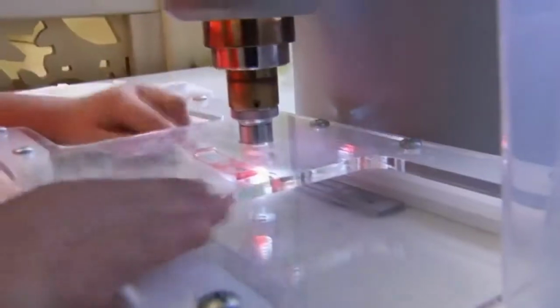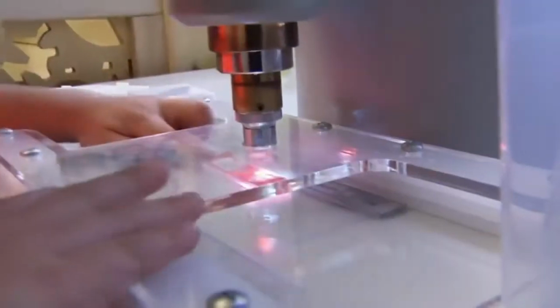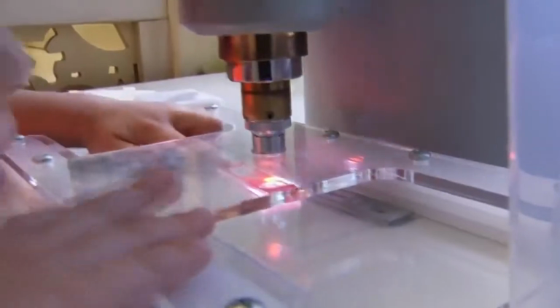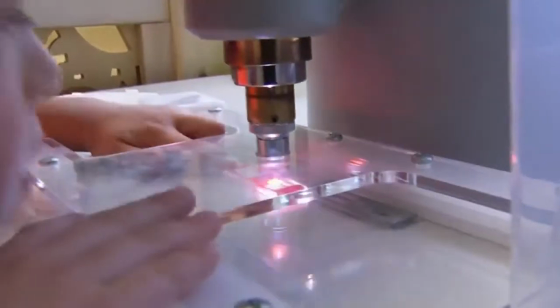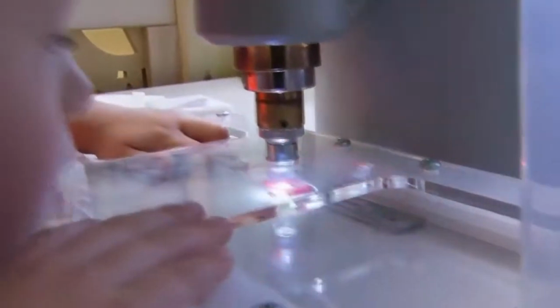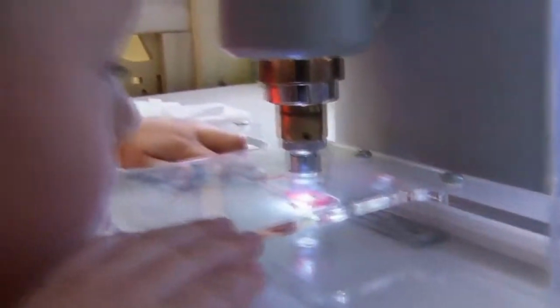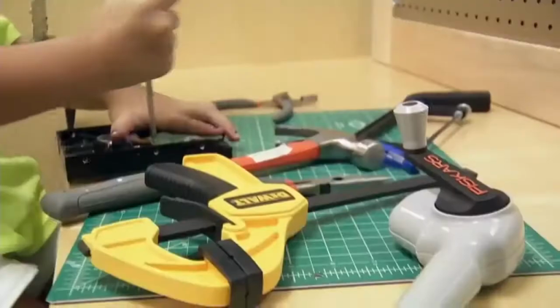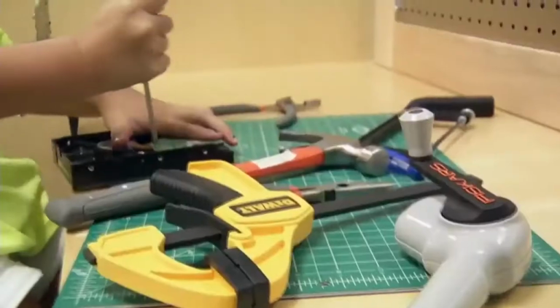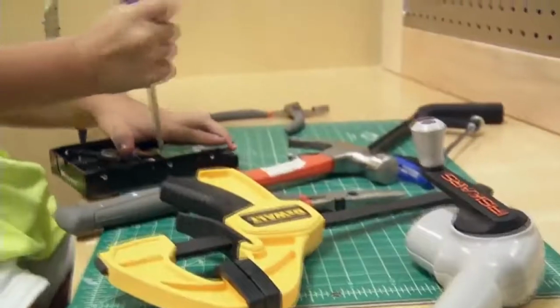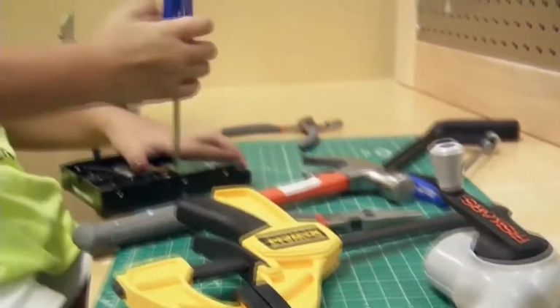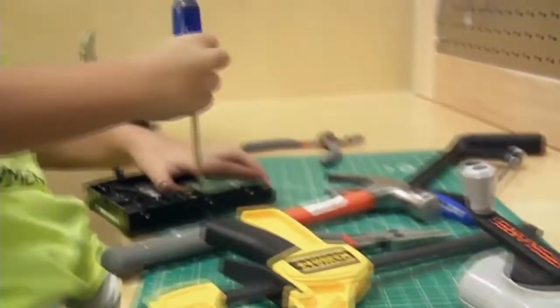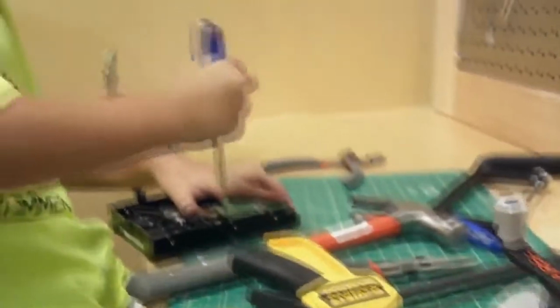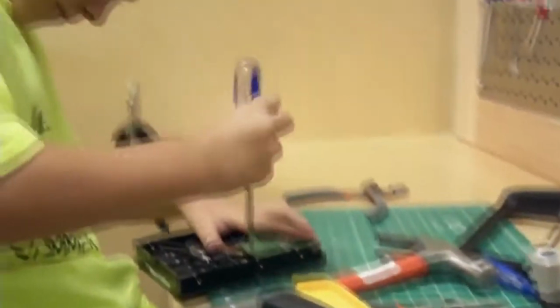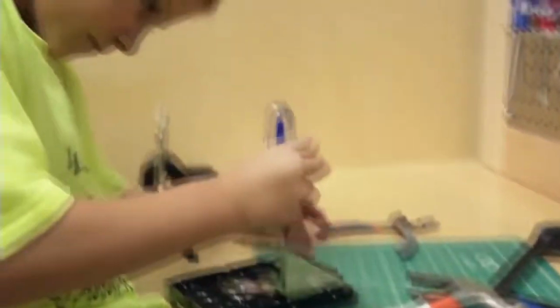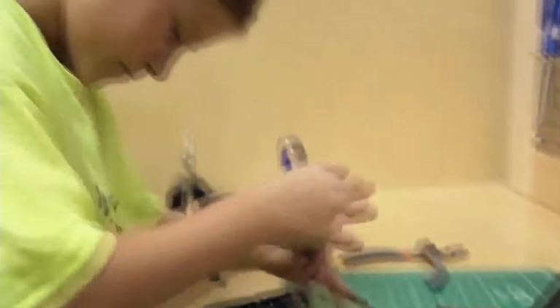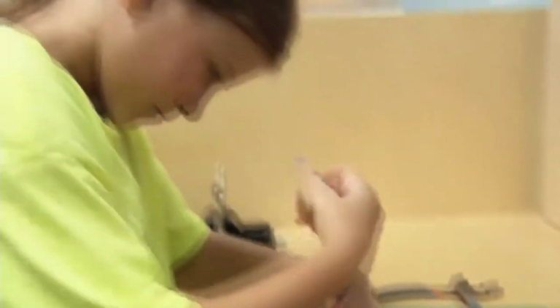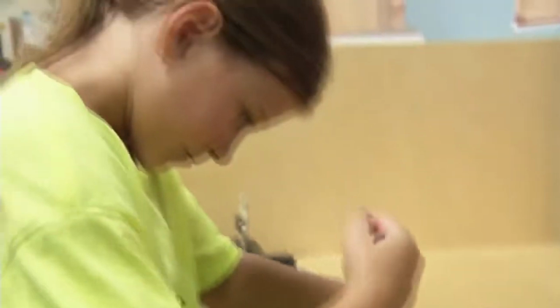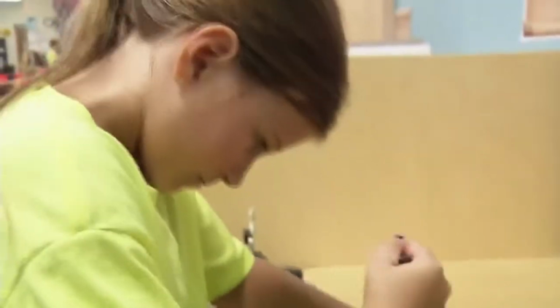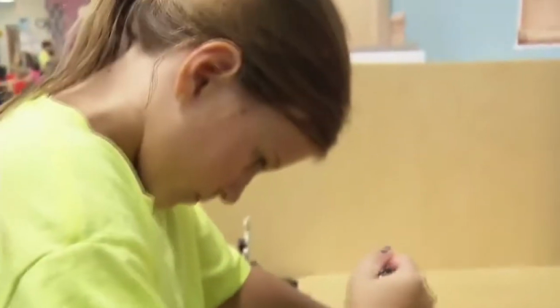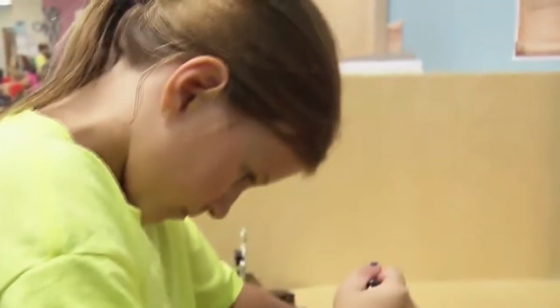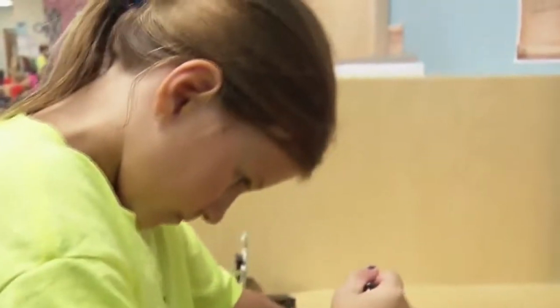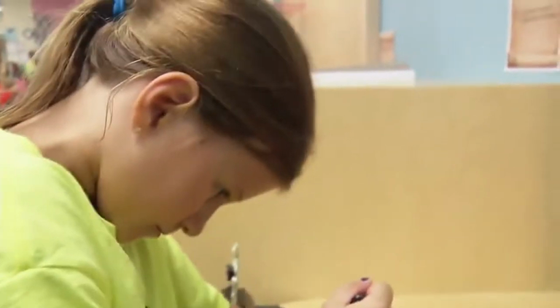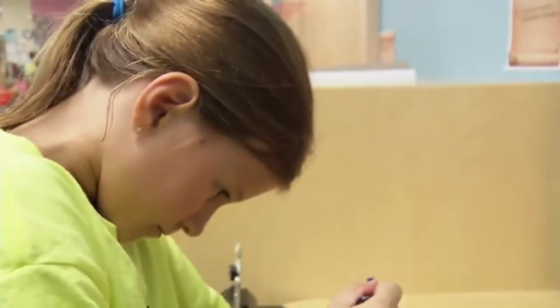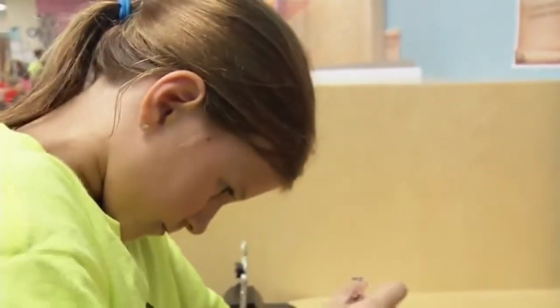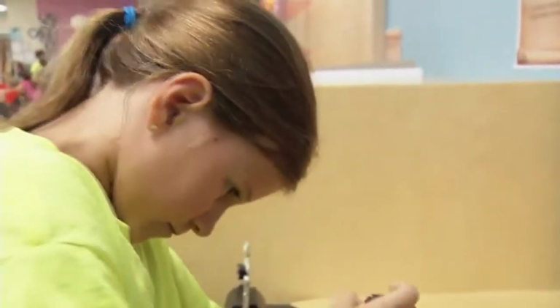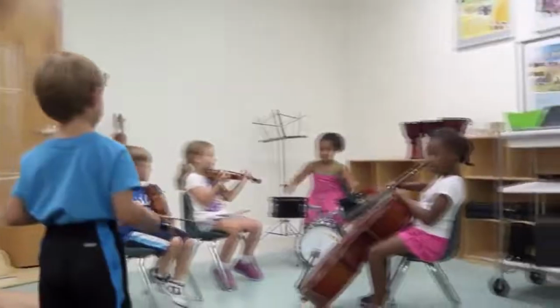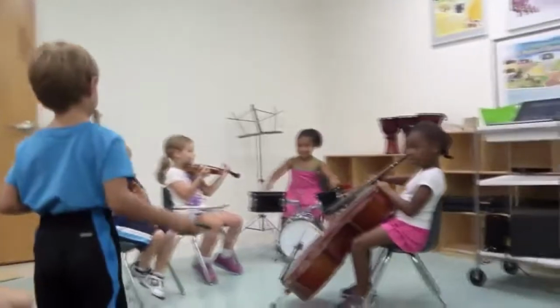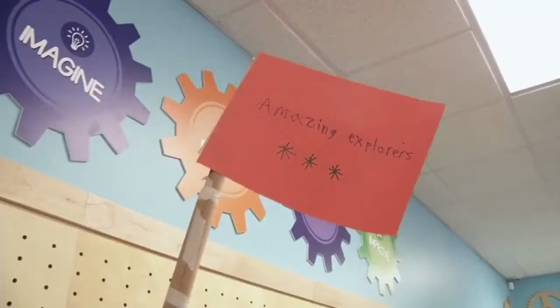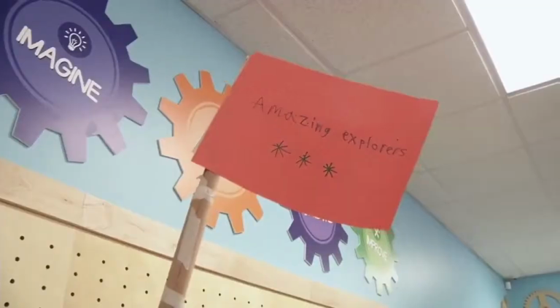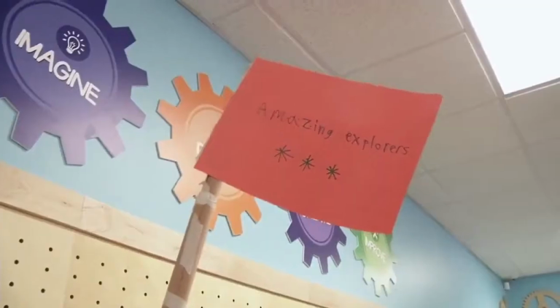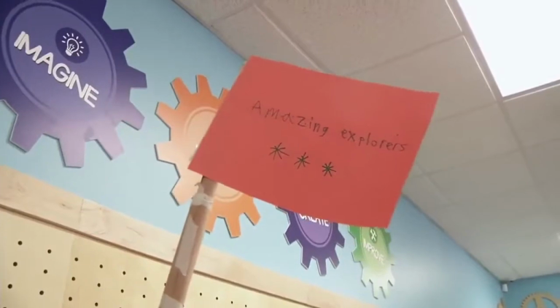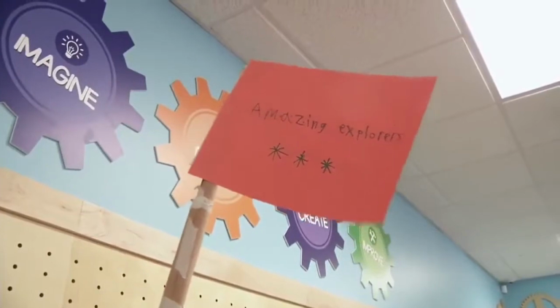In the end, it's about making pre-K education more effective by getting the kids involved.